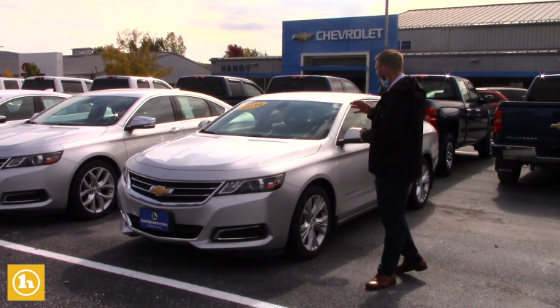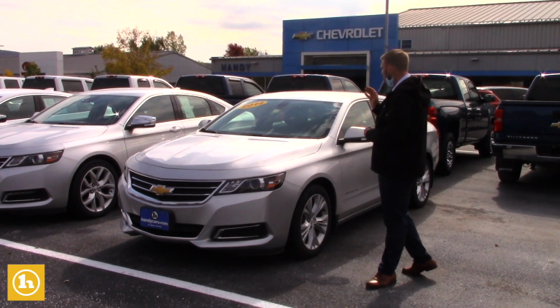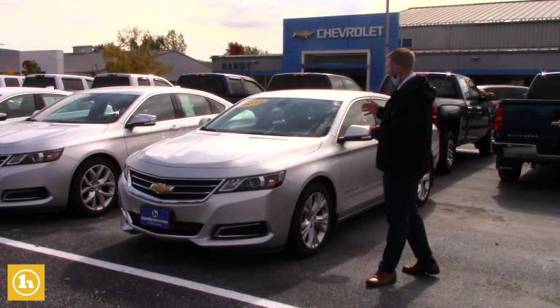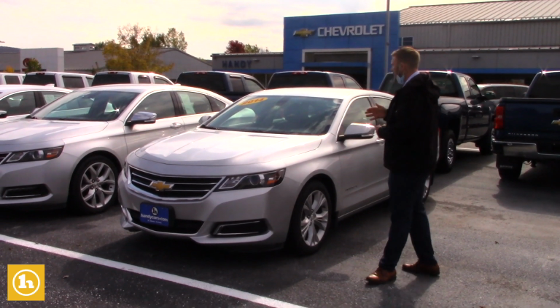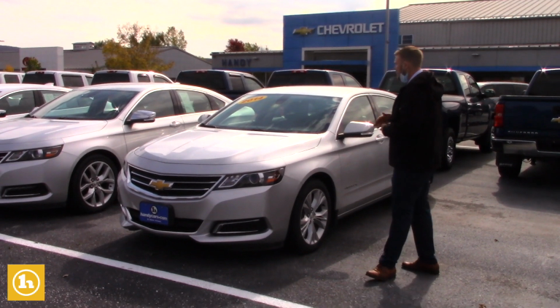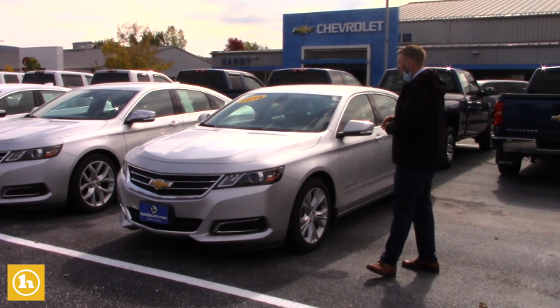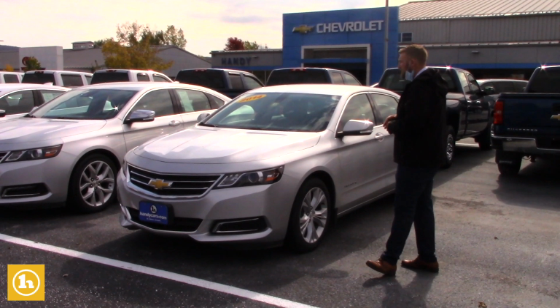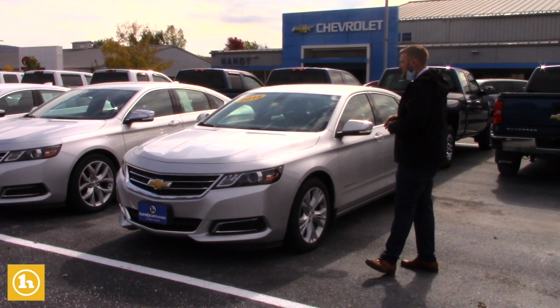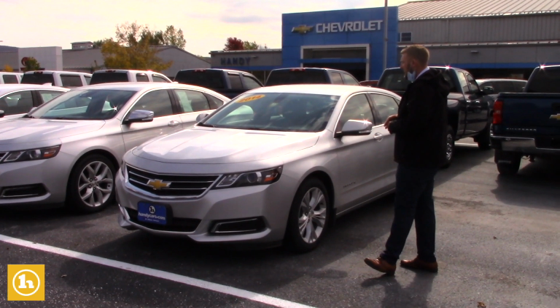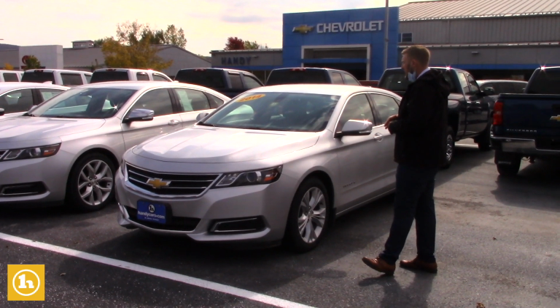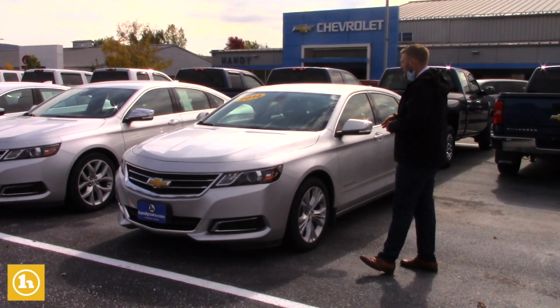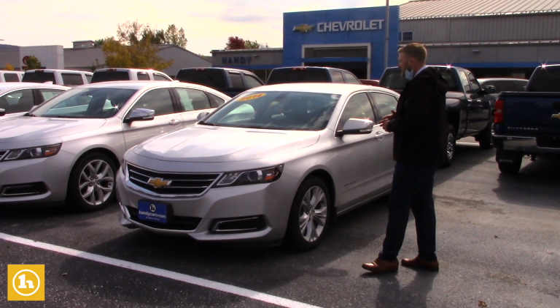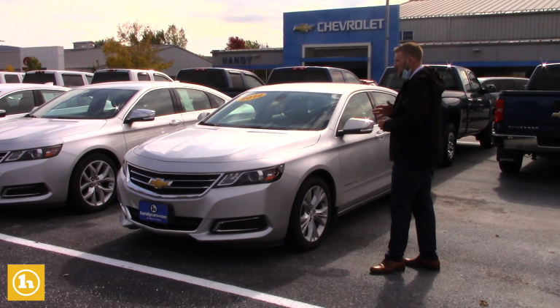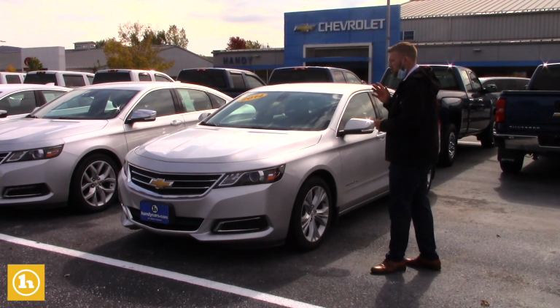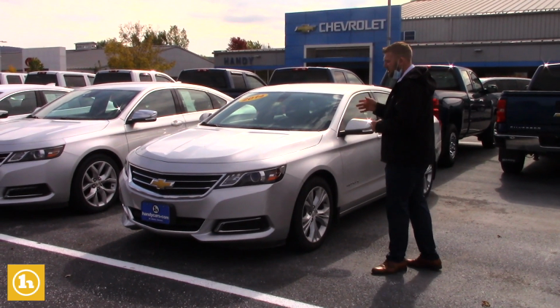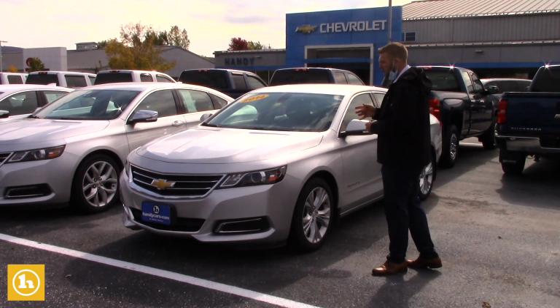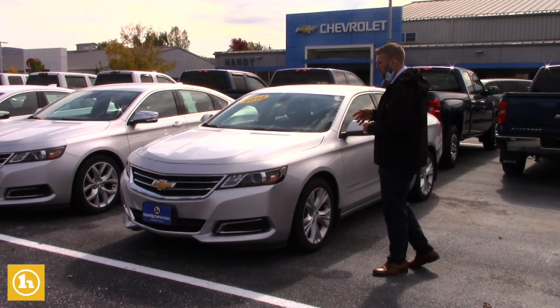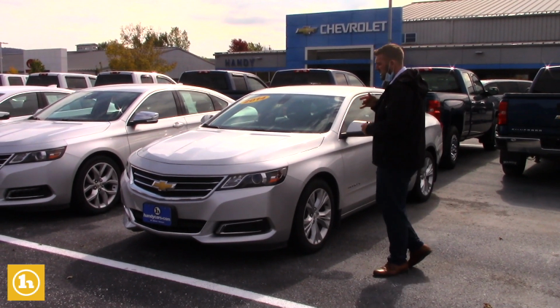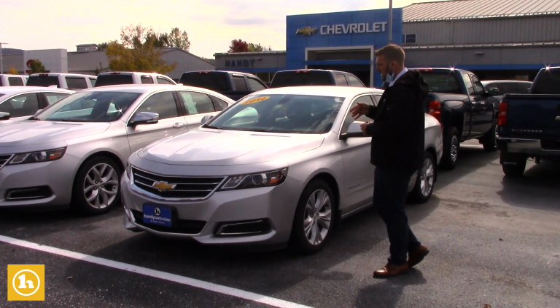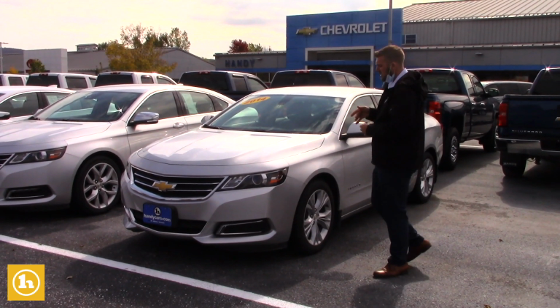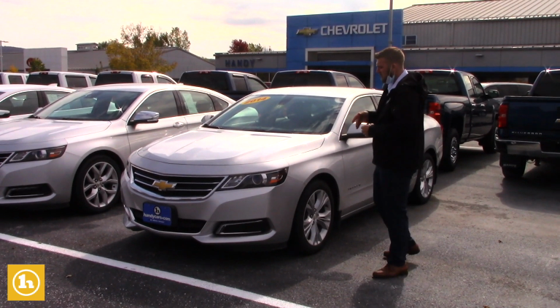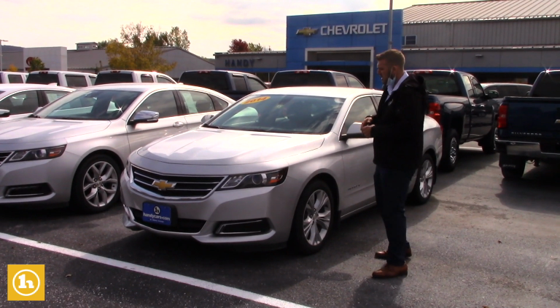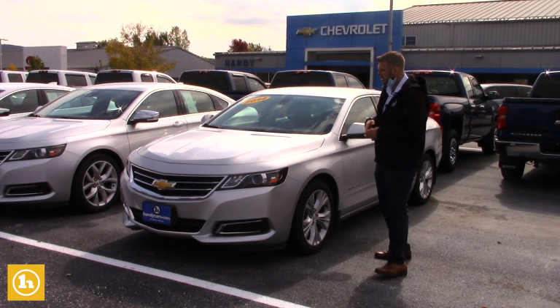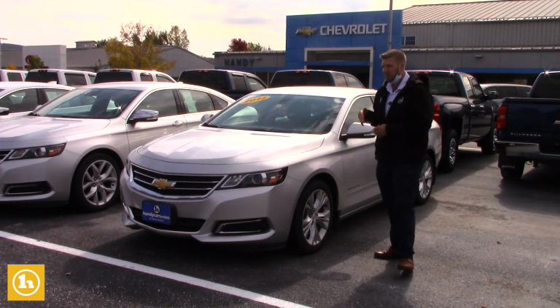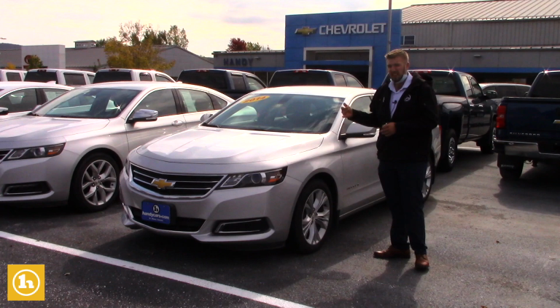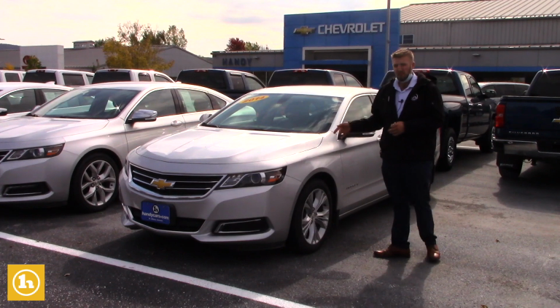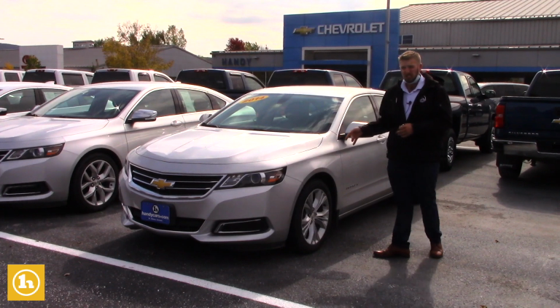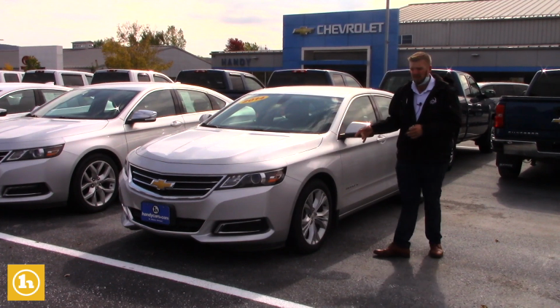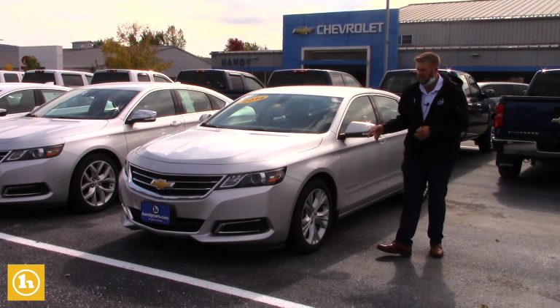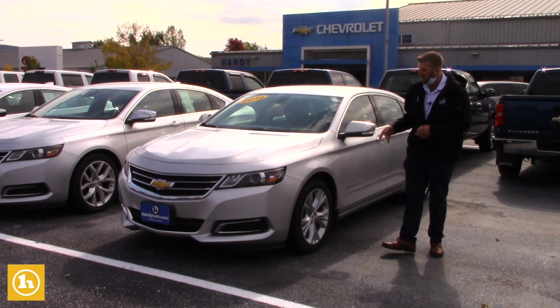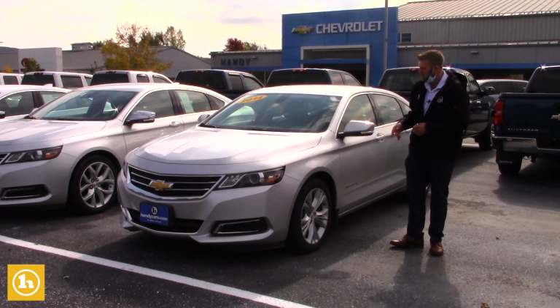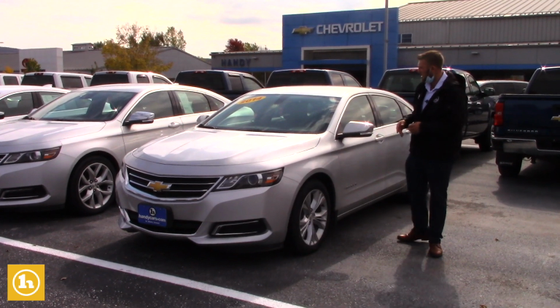This is one of my pre-owned ones that I have here. This is a 2014 LT model, and it has right at 47,000 miles.